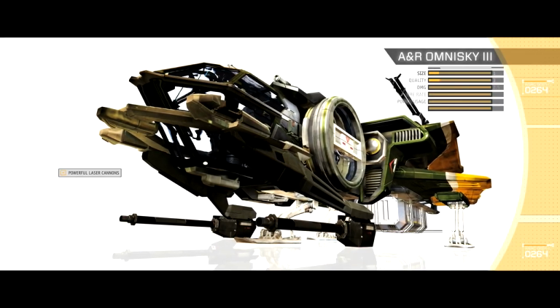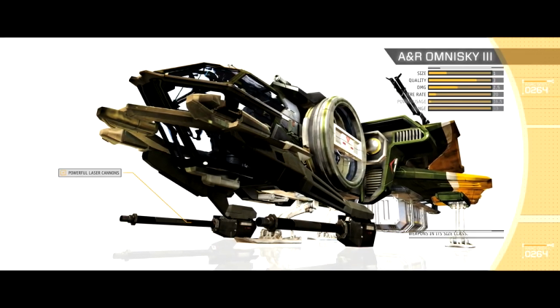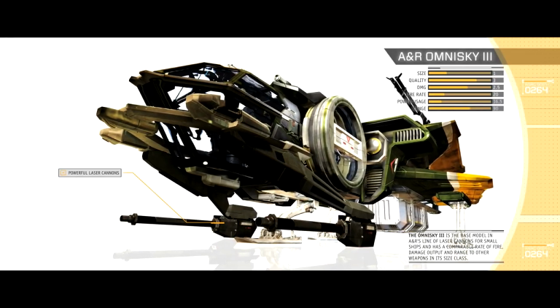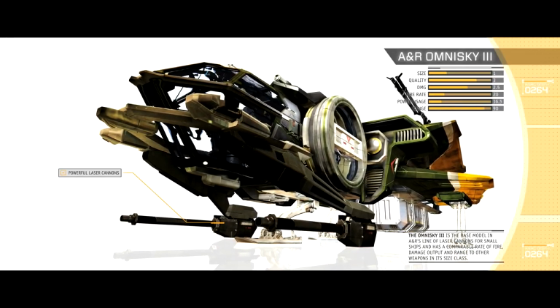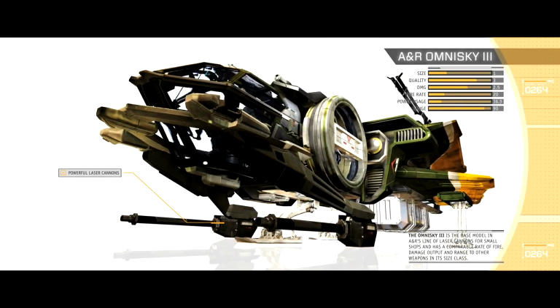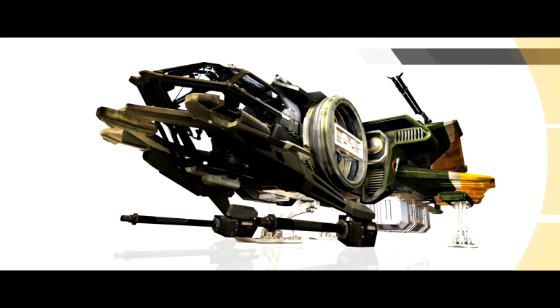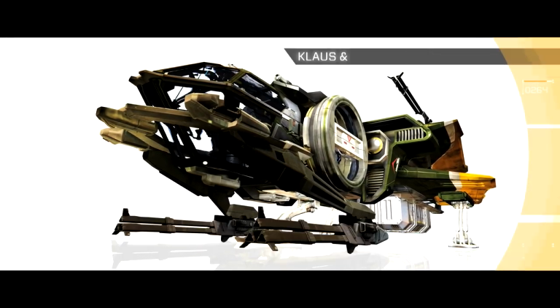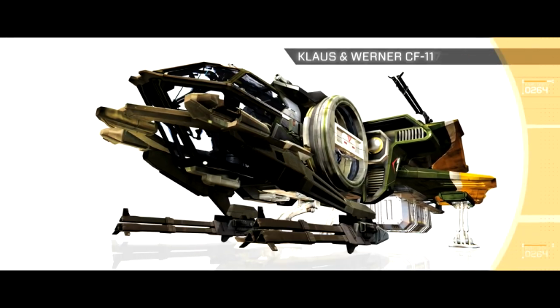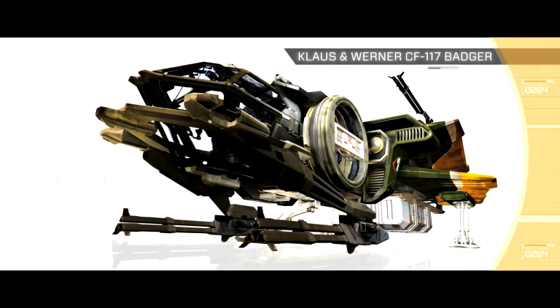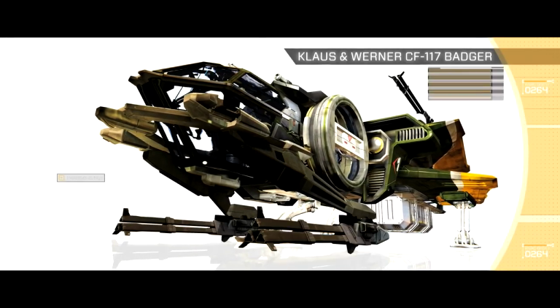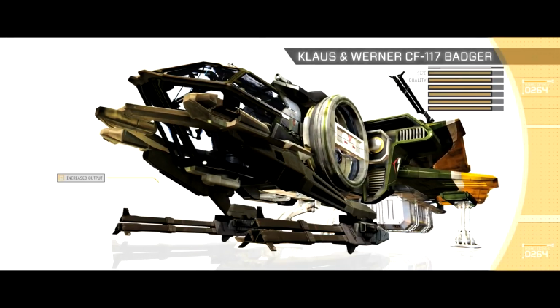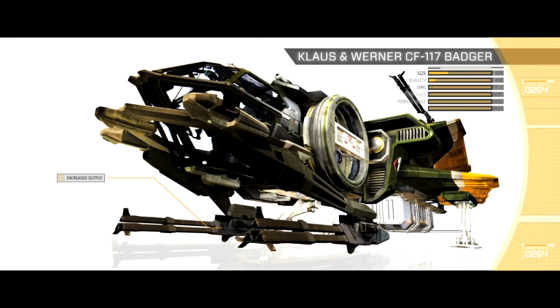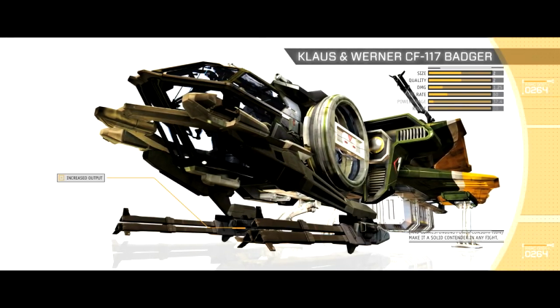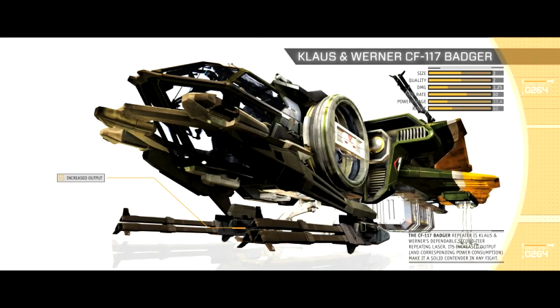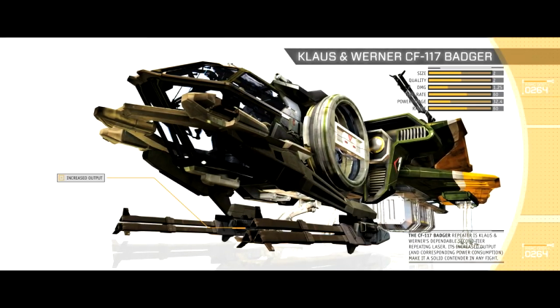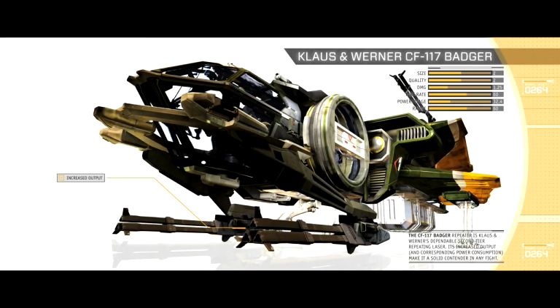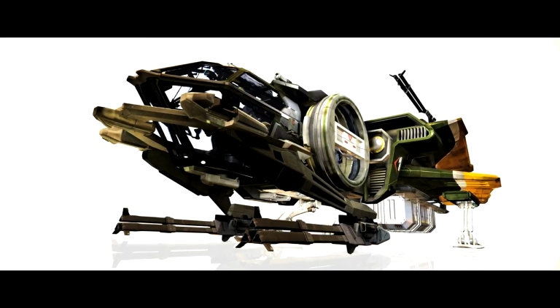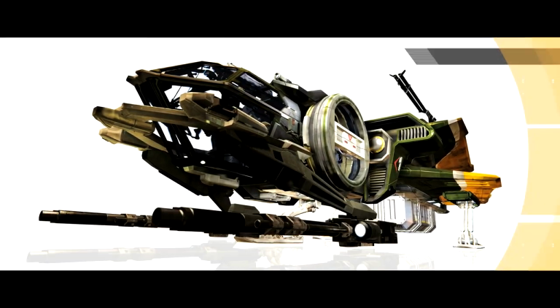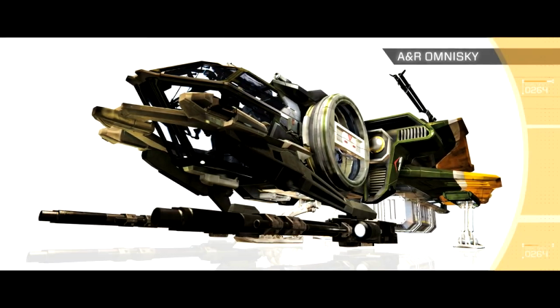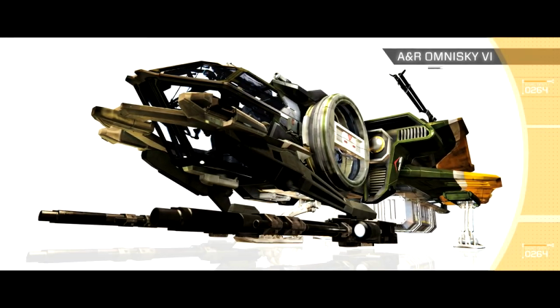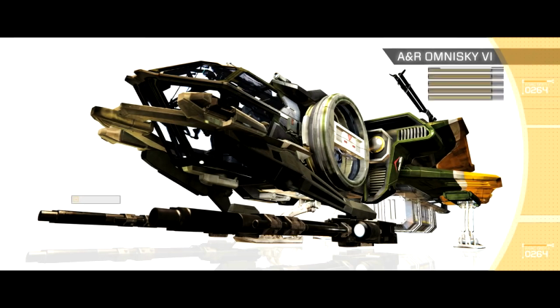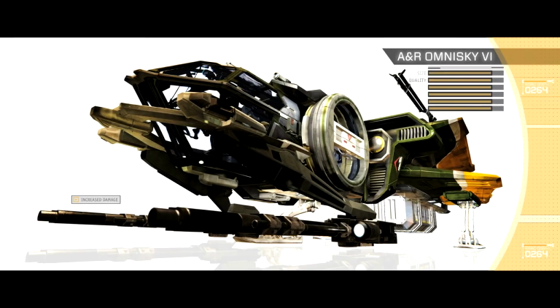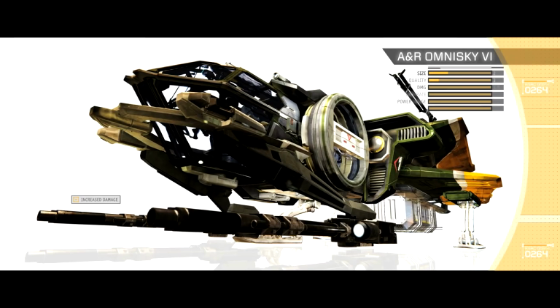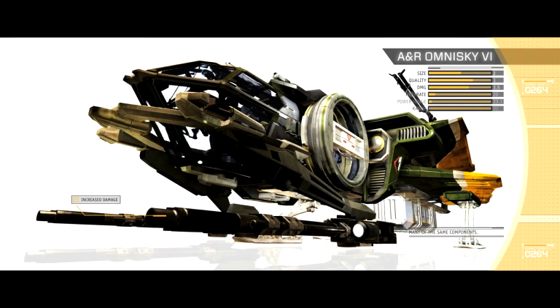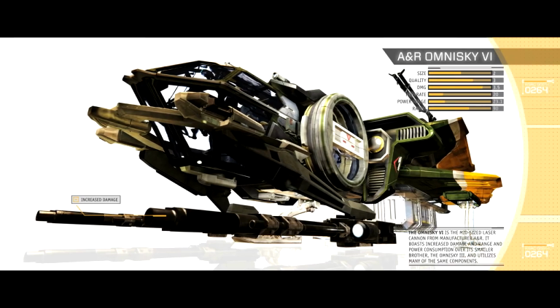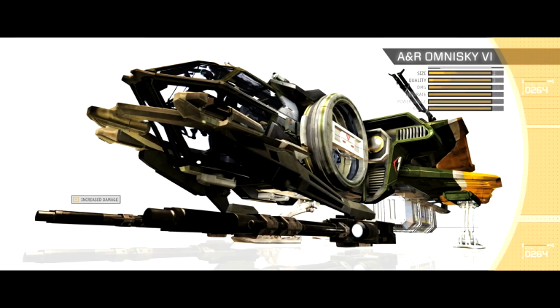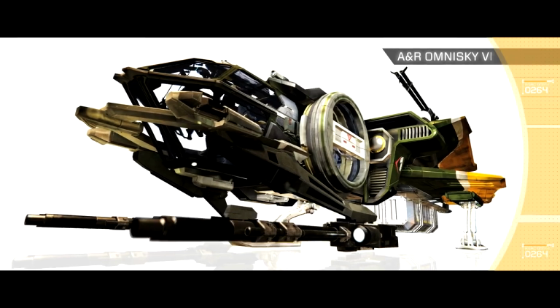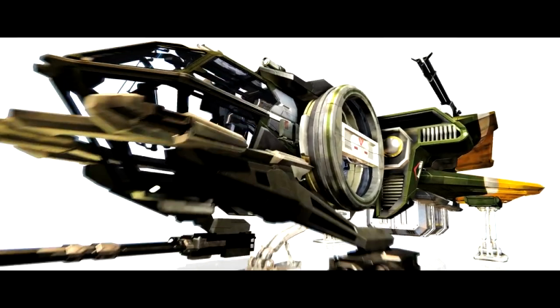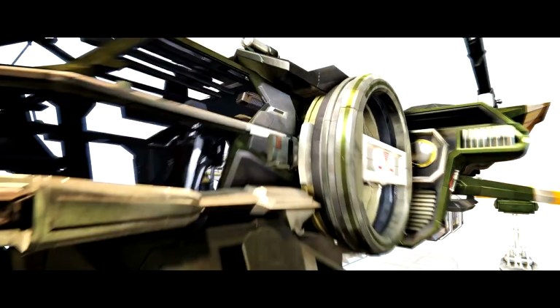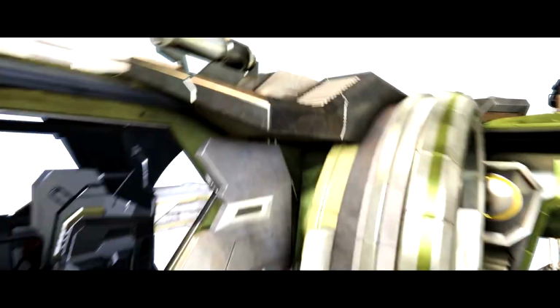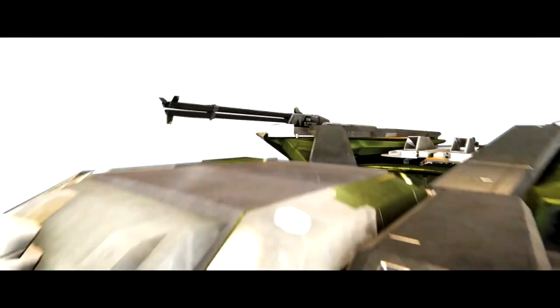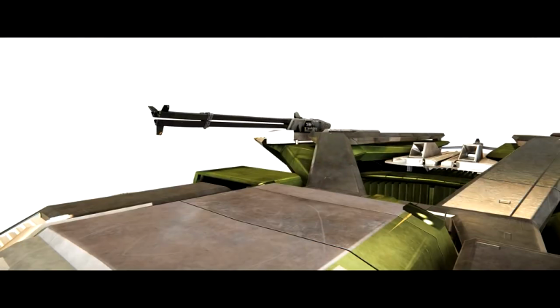Little bigger. Little bigger. There you go. And maybe some rockets, too.